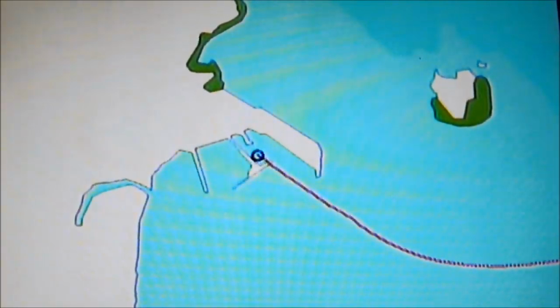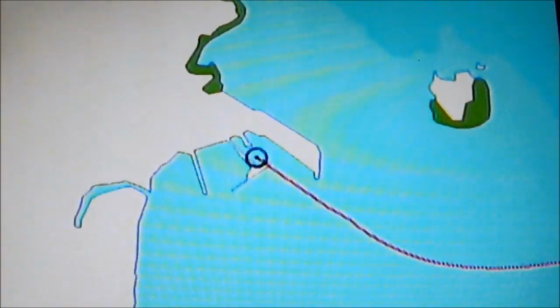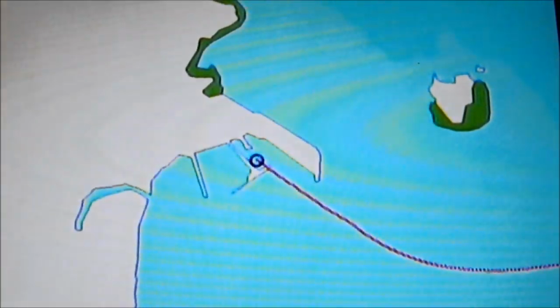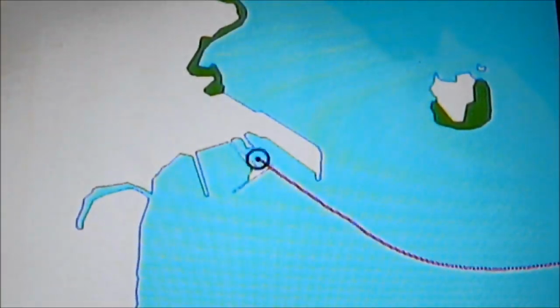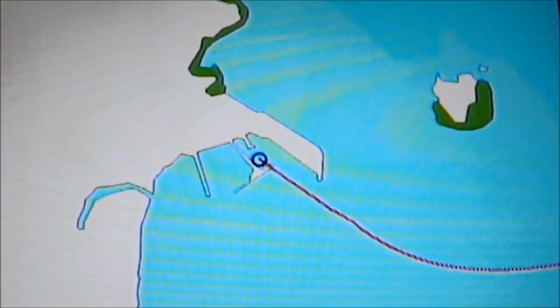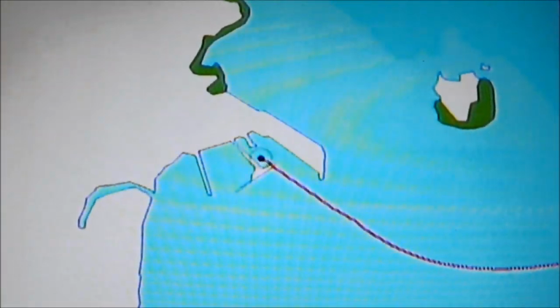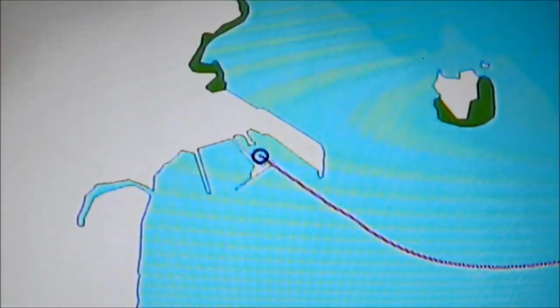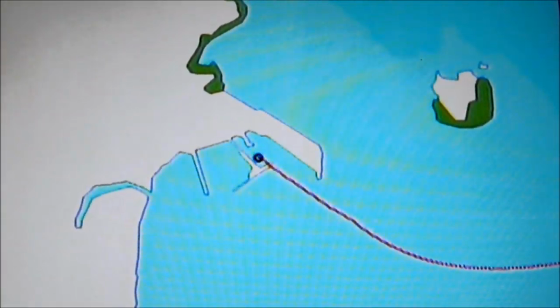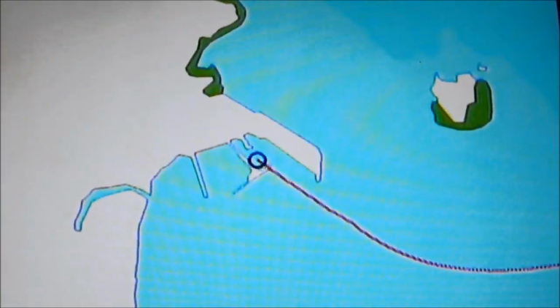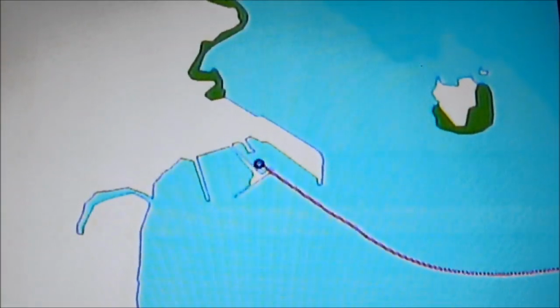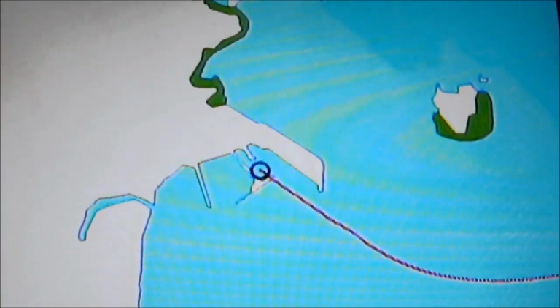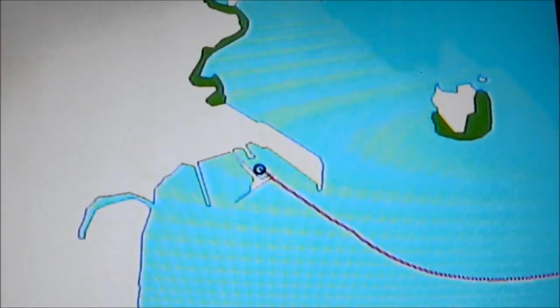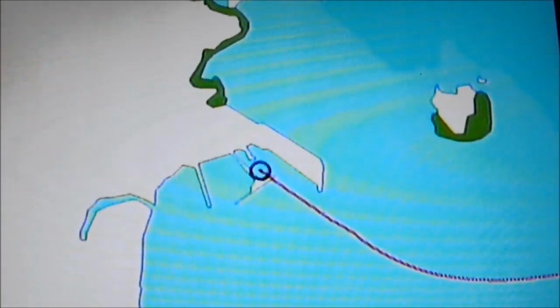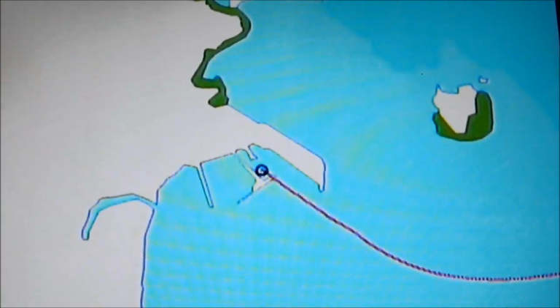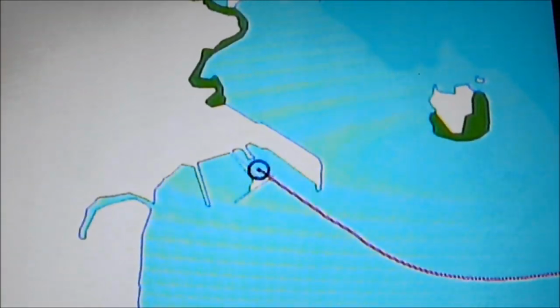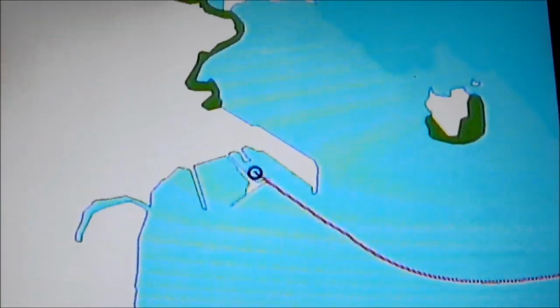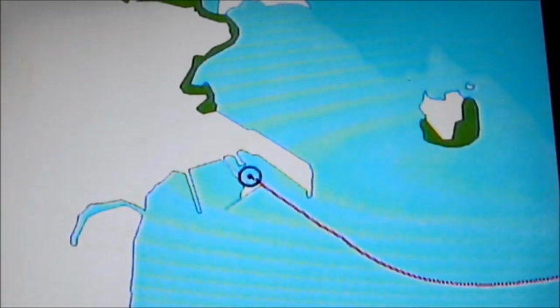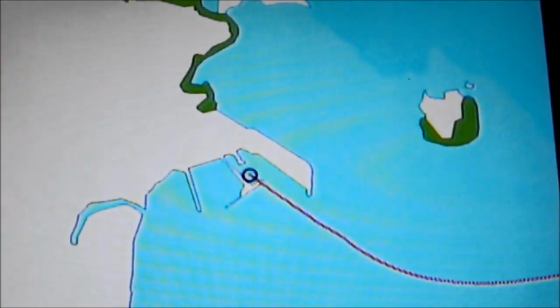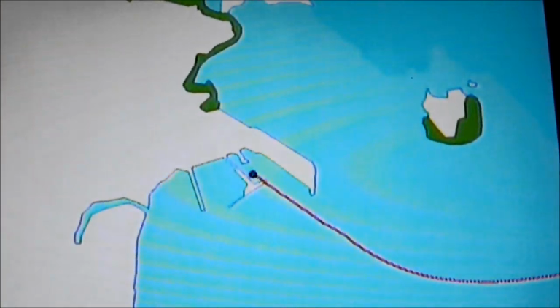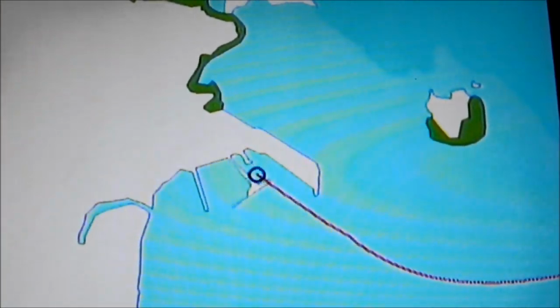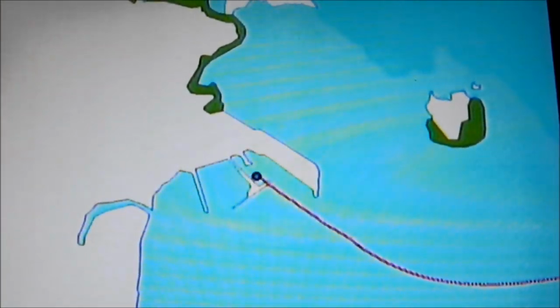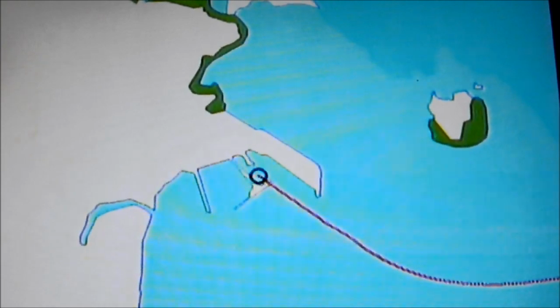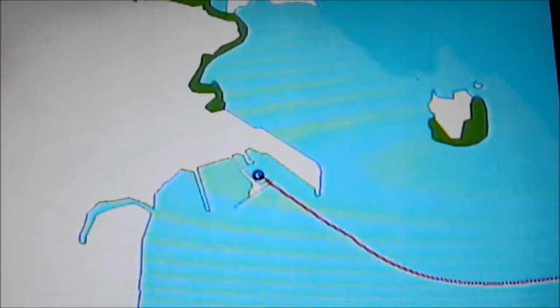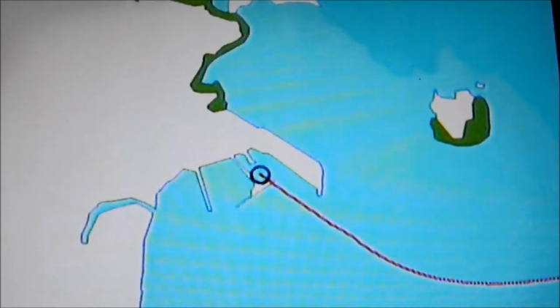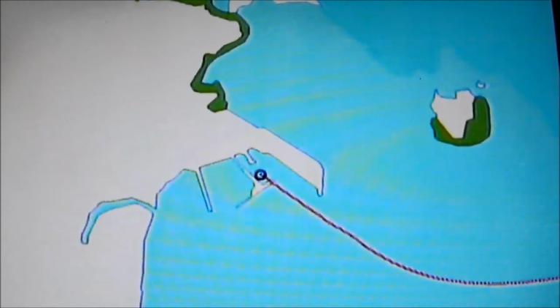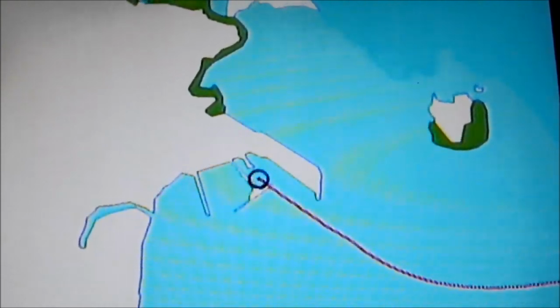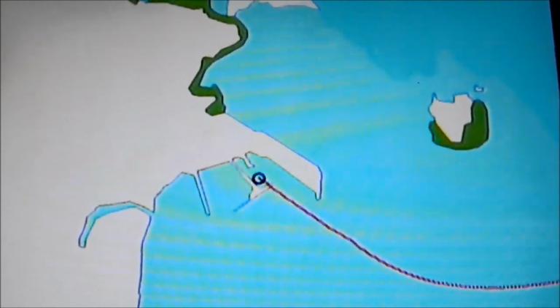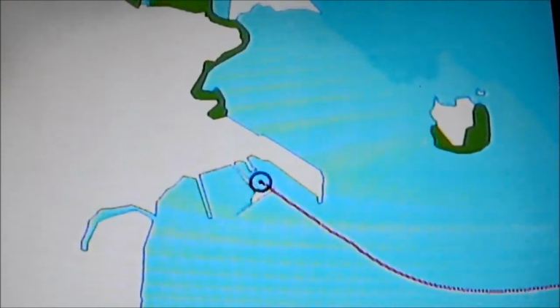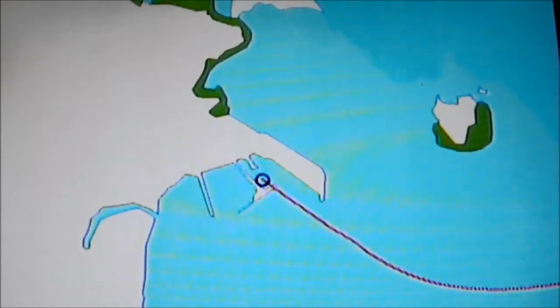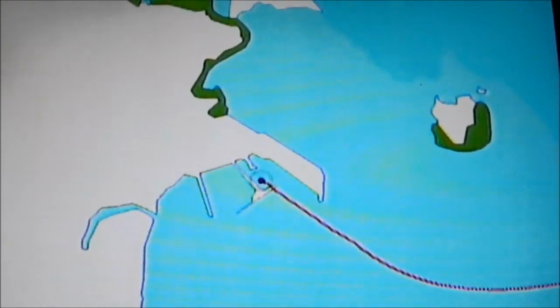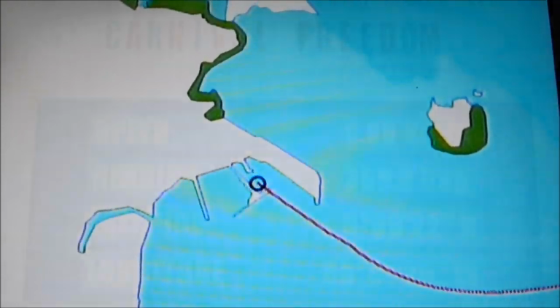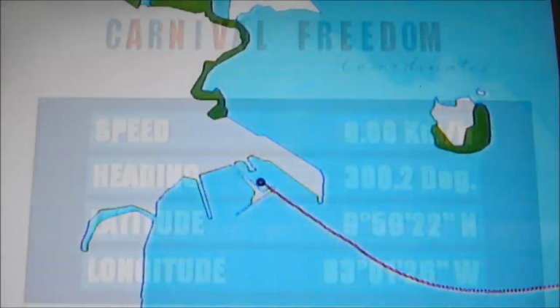Here we are, we're in Limón, Costa Rica, actually at the port.